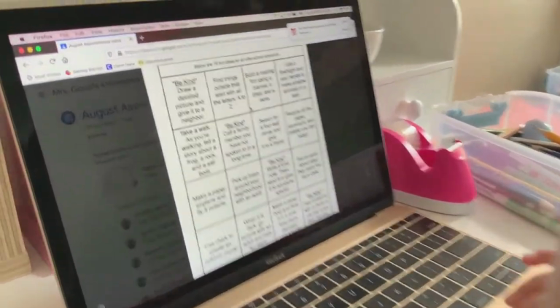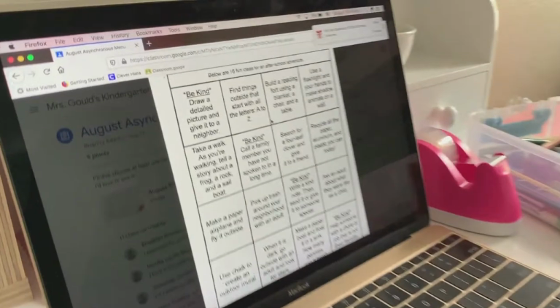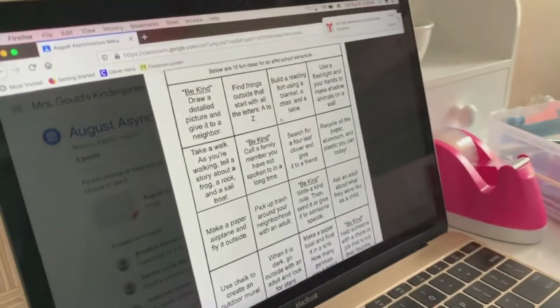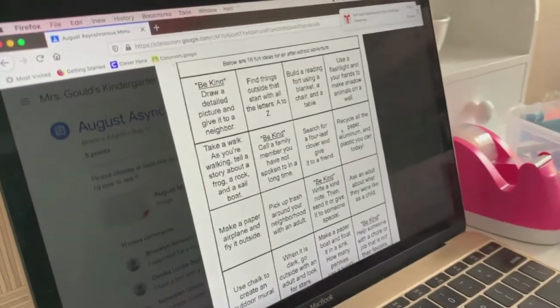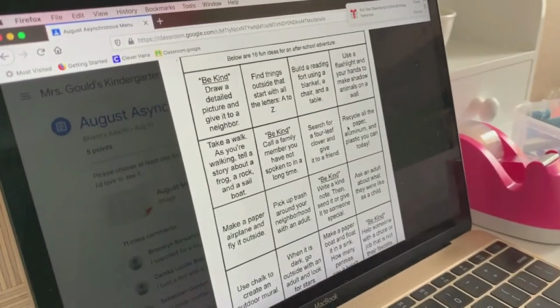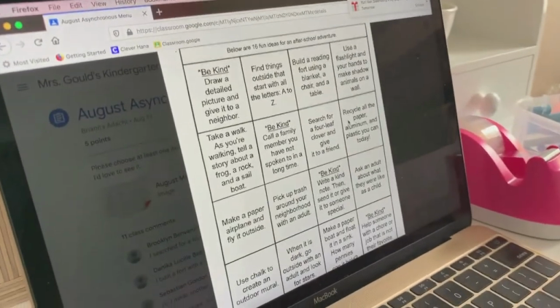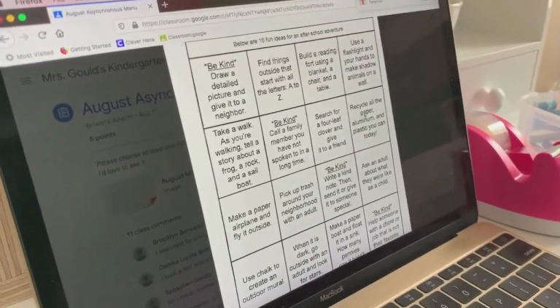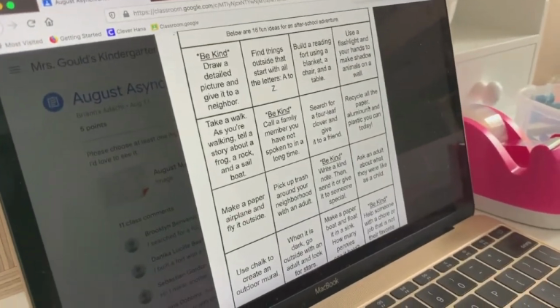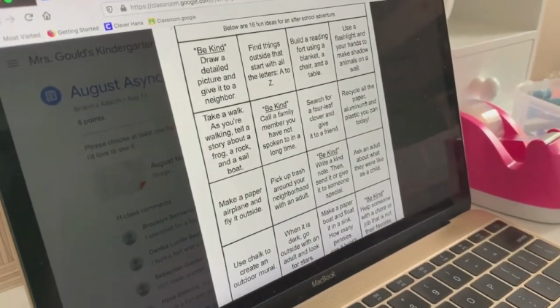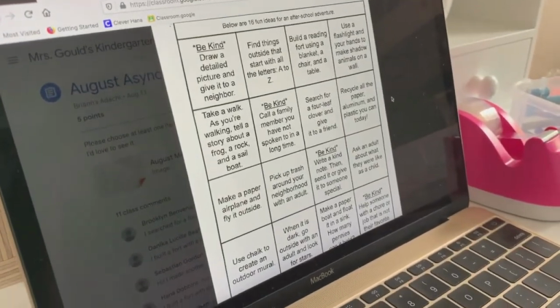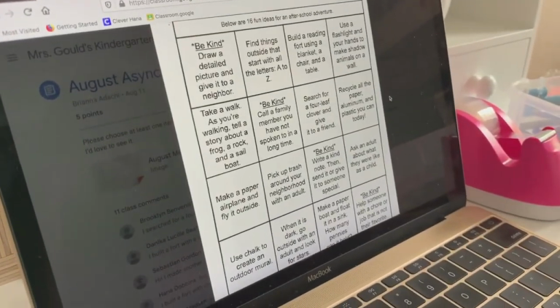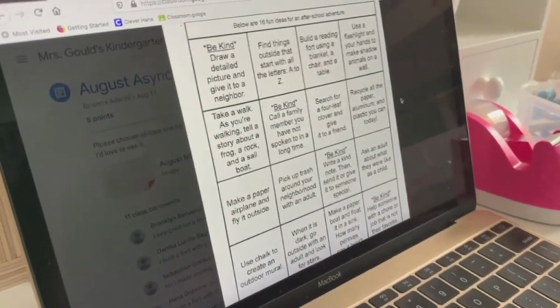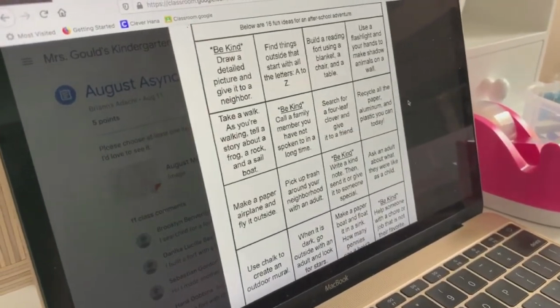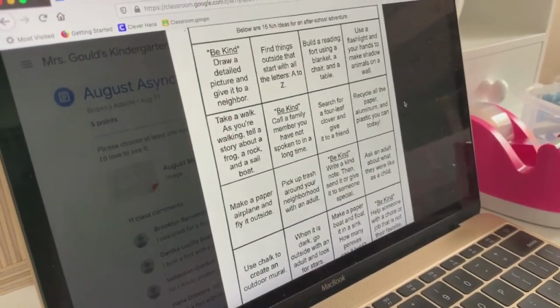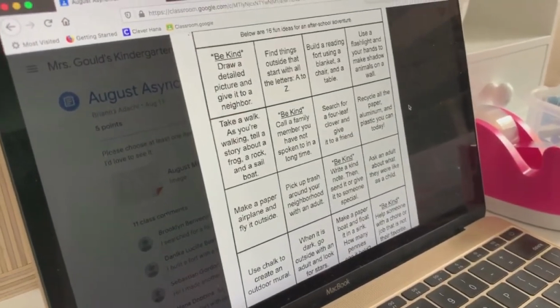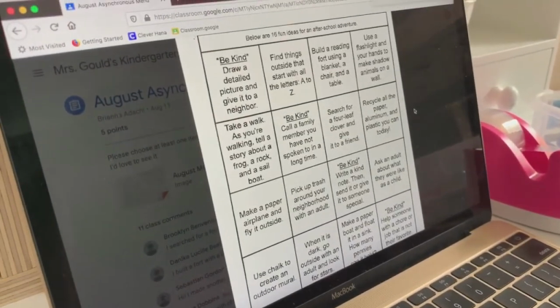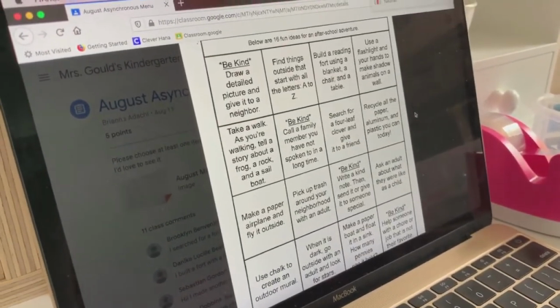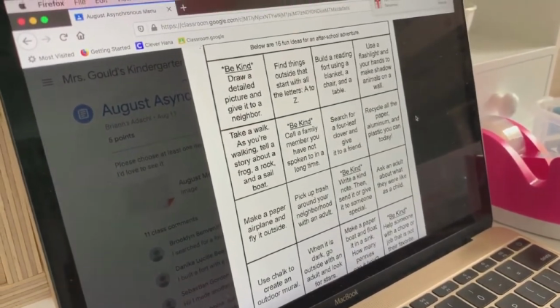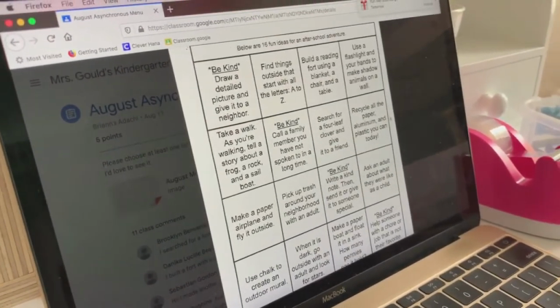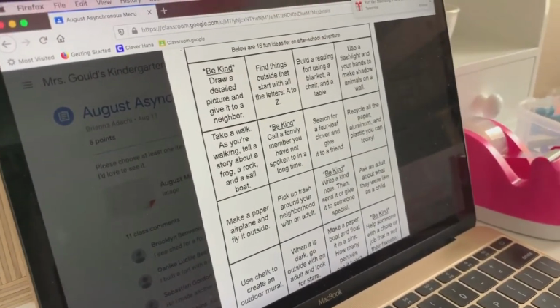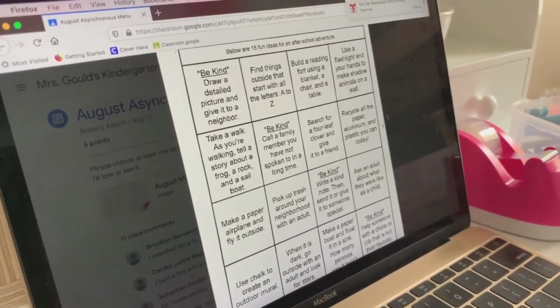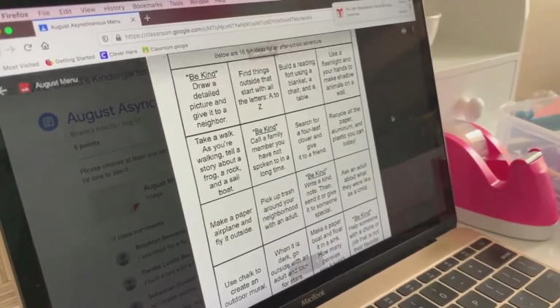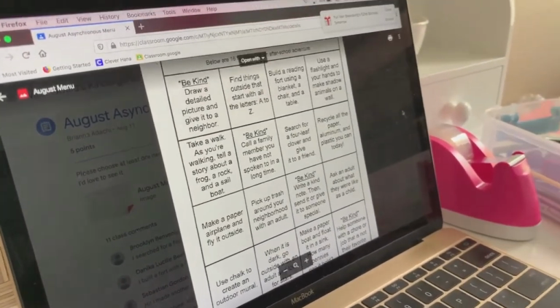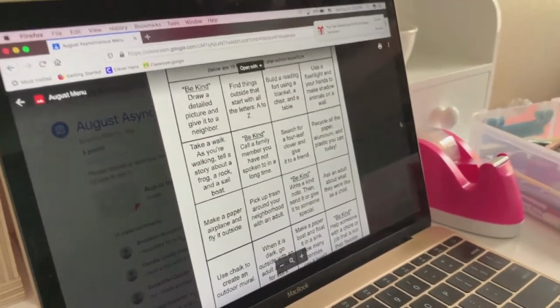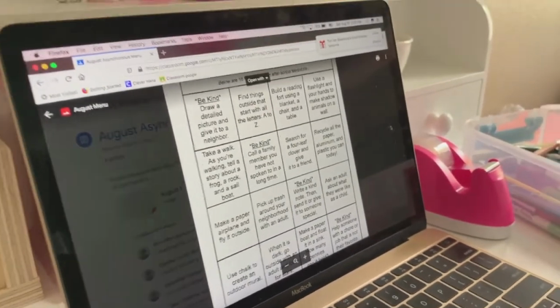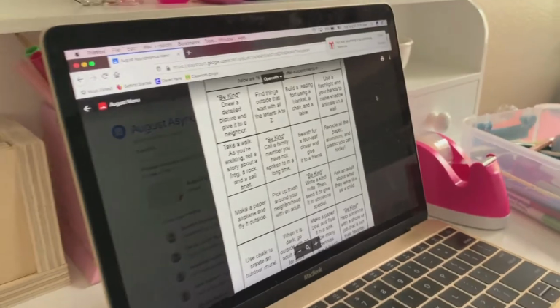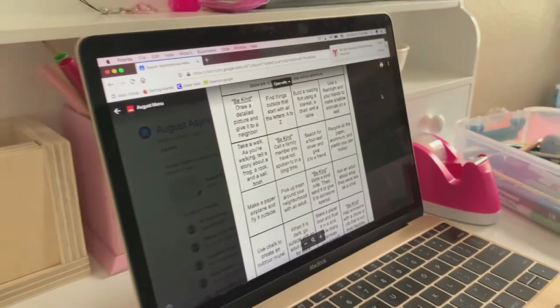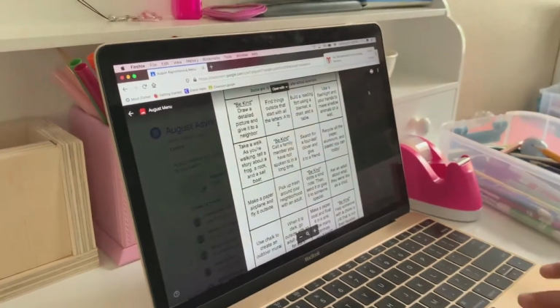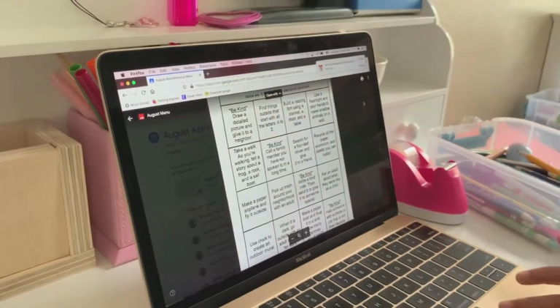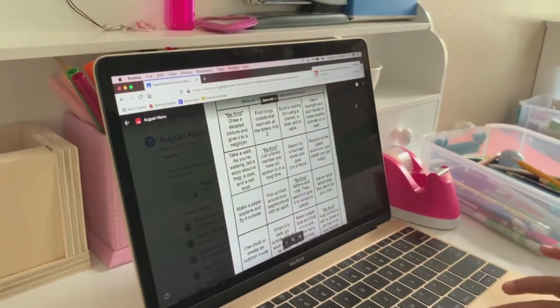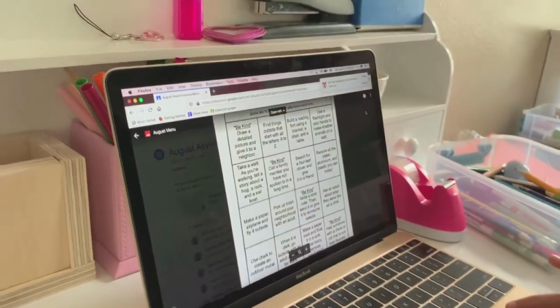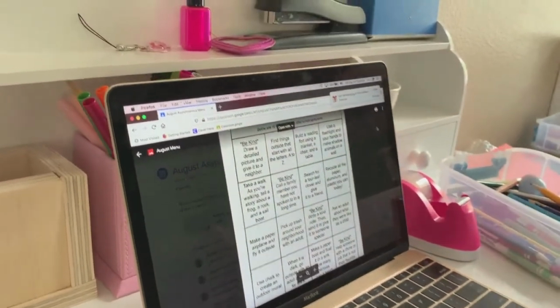Search for a four-leaf clover and give it to a friend. Oh, I like that one. That's nice. Maybe we'll do it.